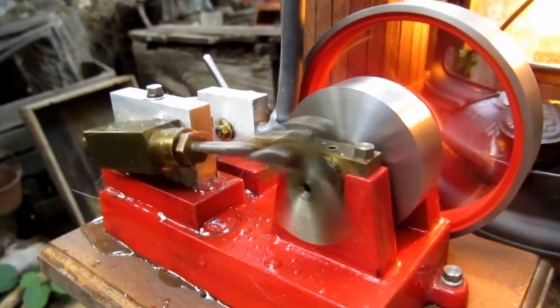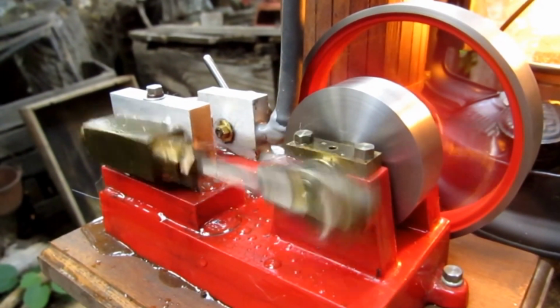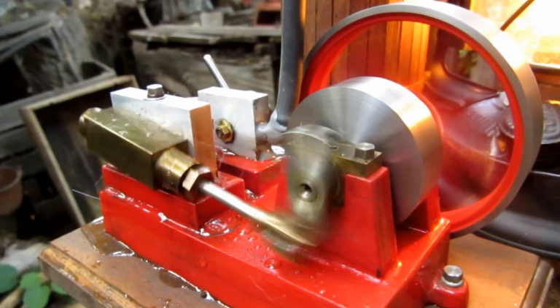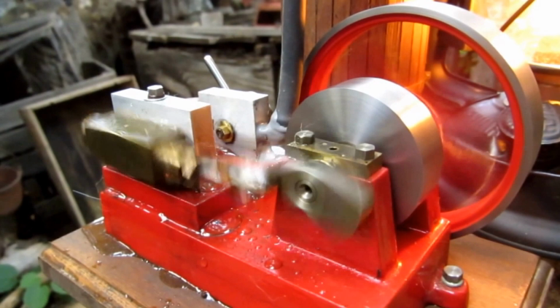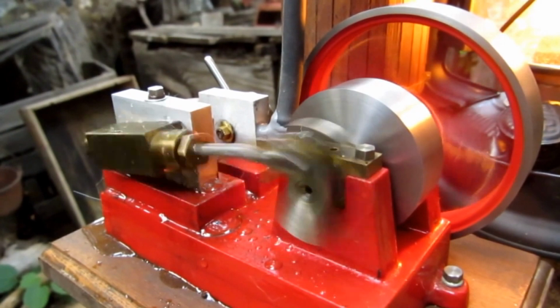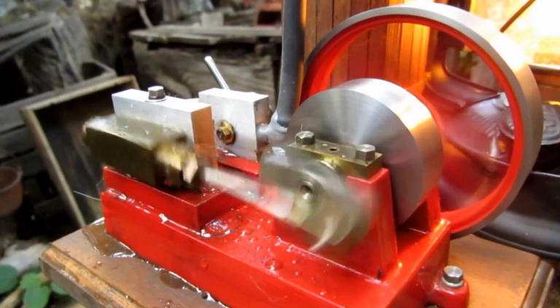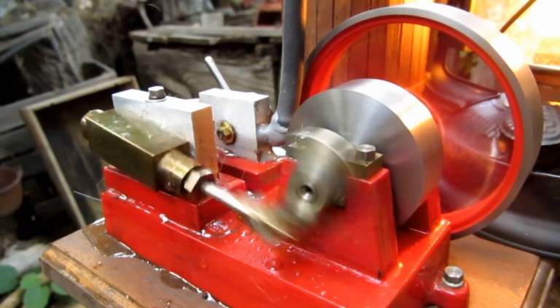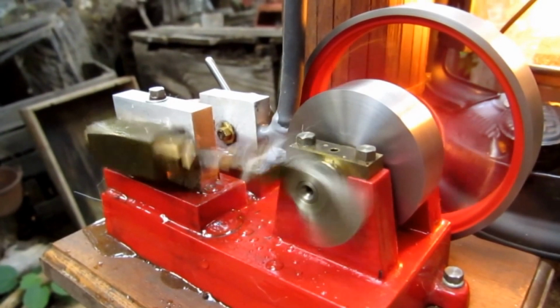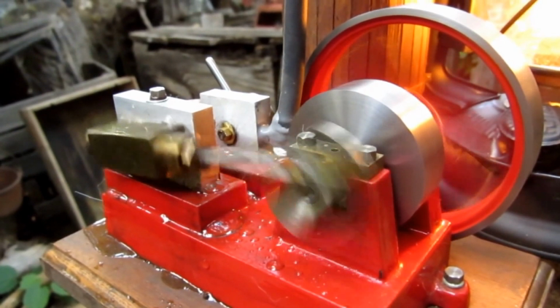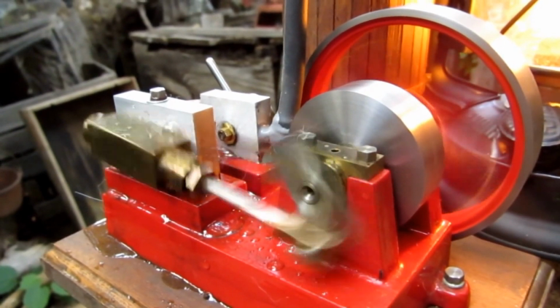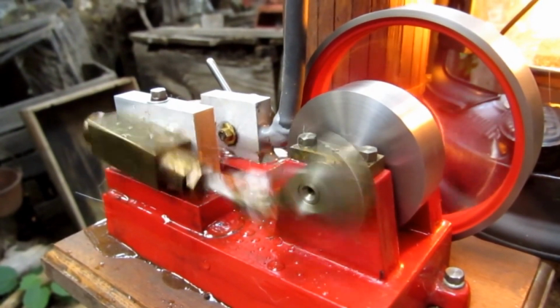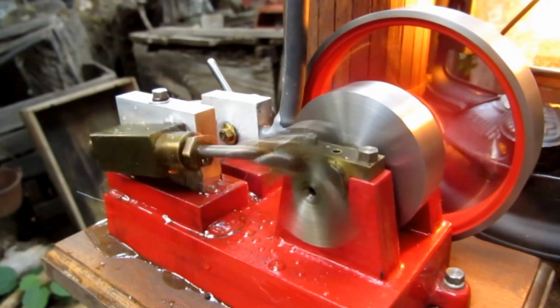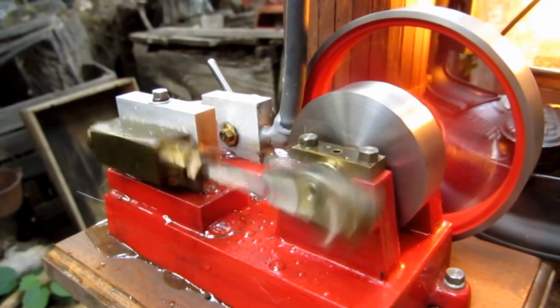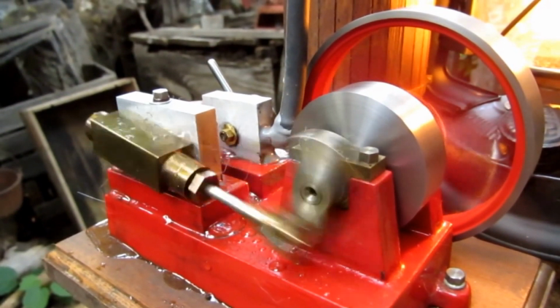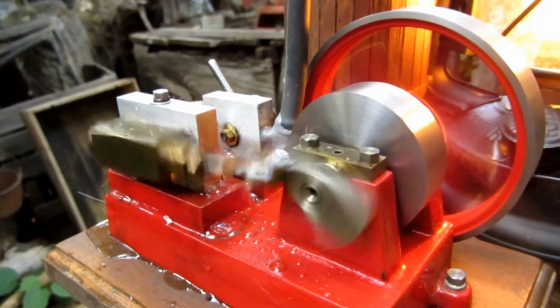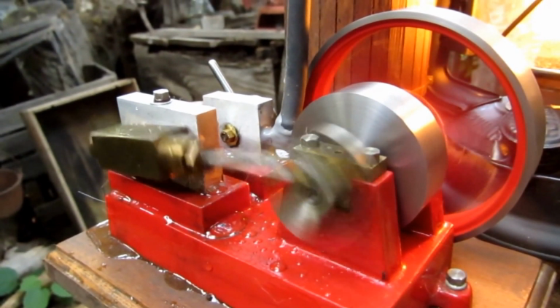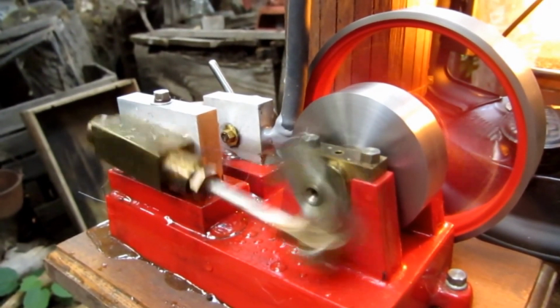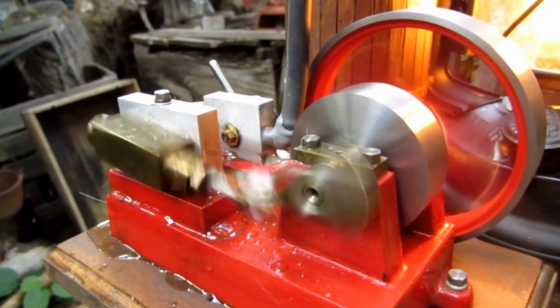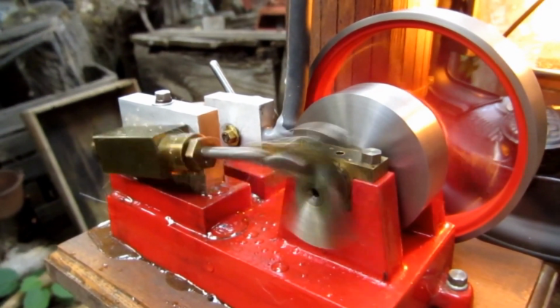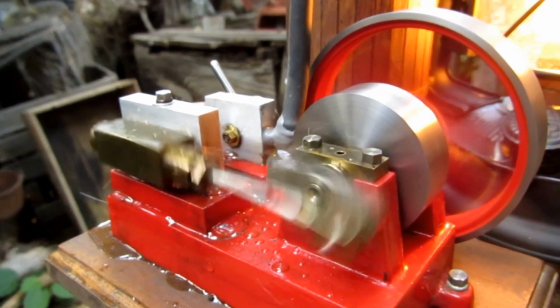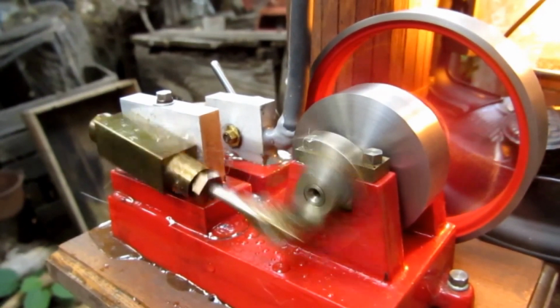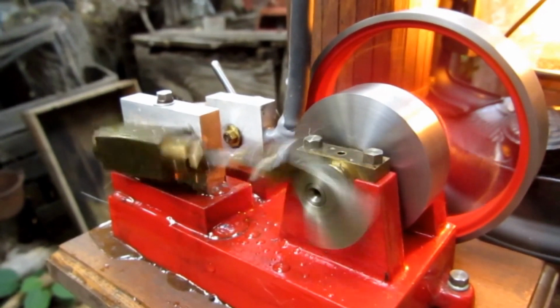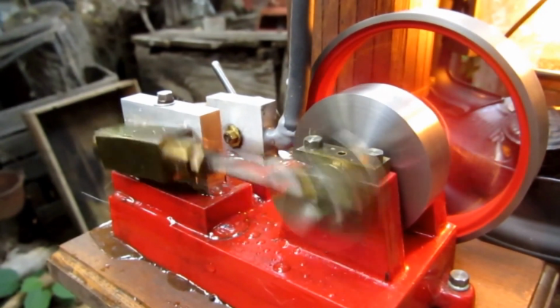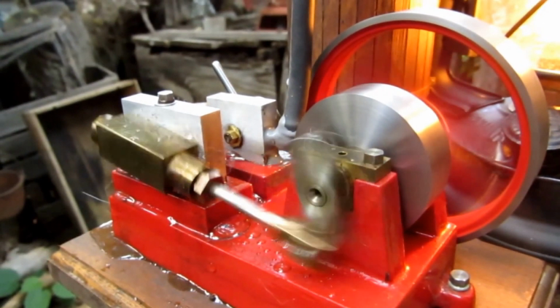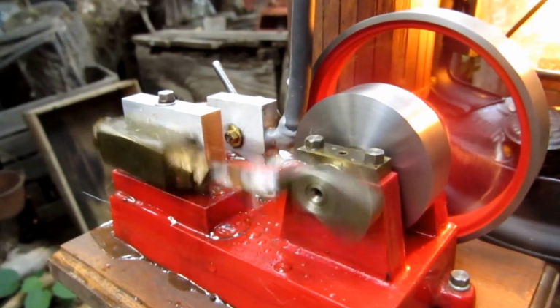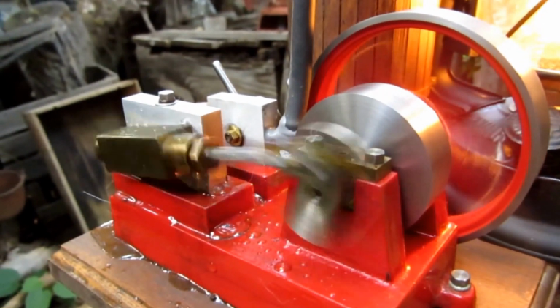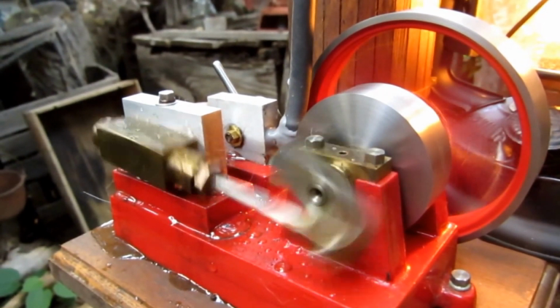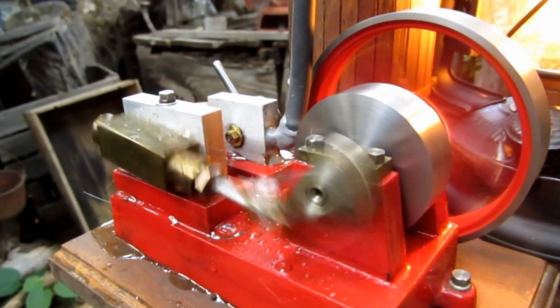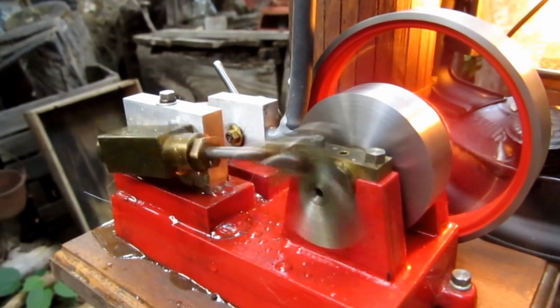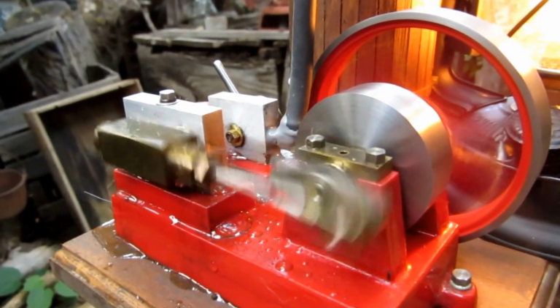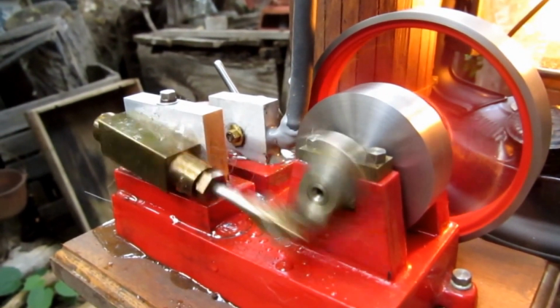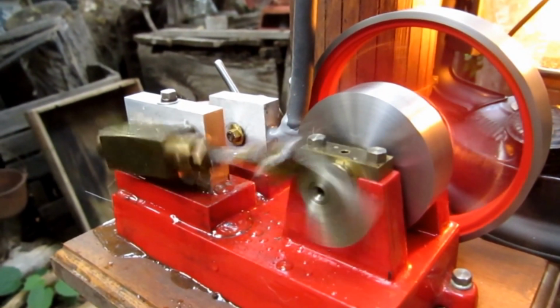The large flywheel is three inches in diameter.